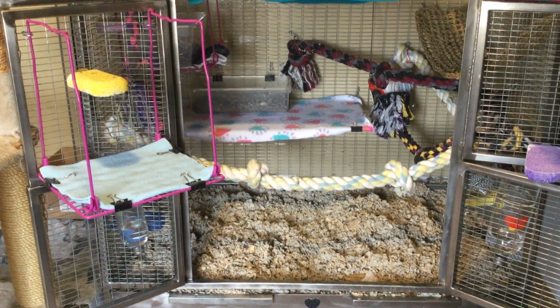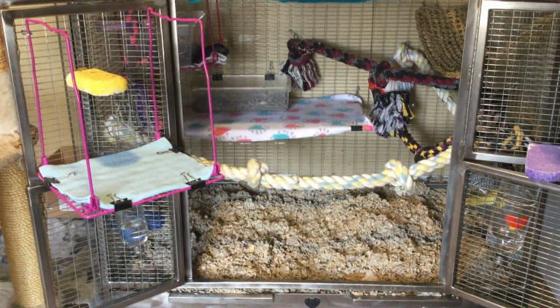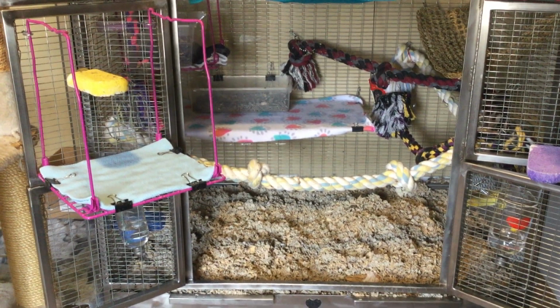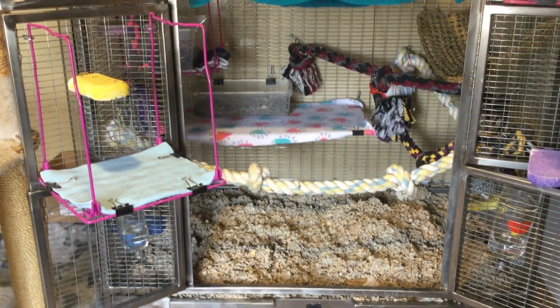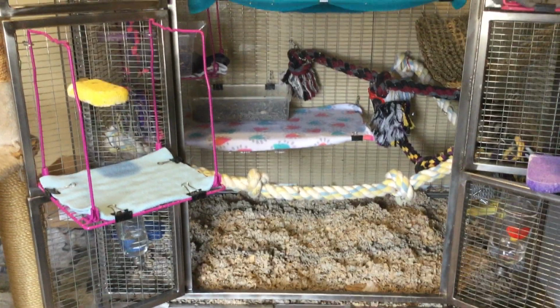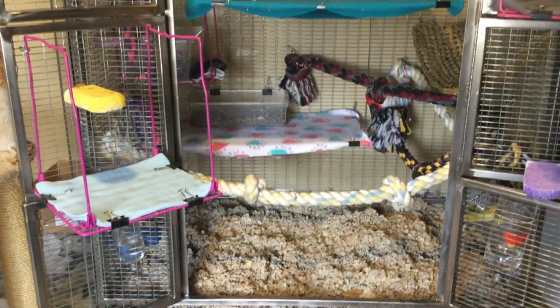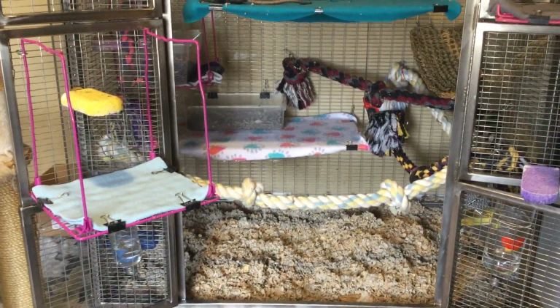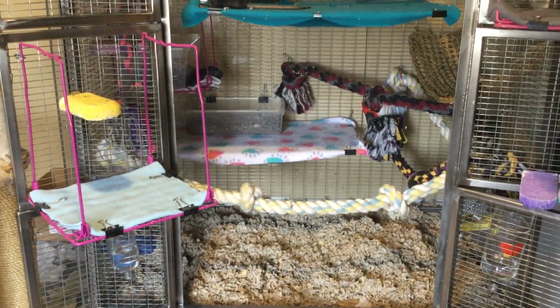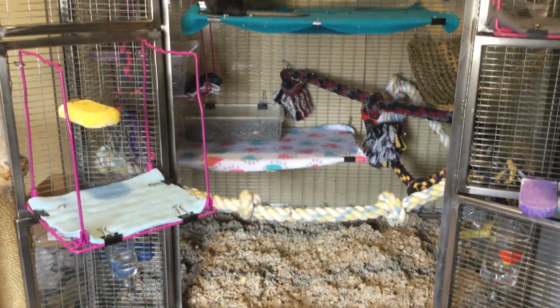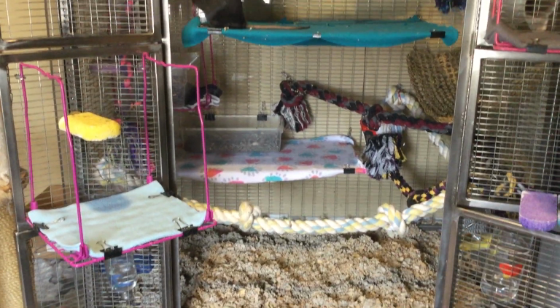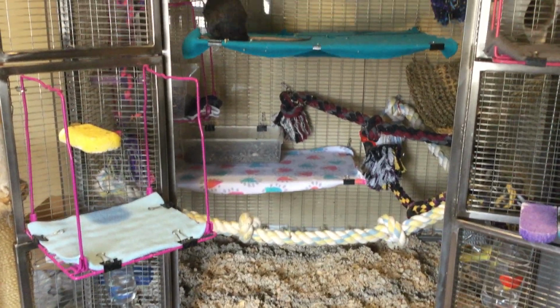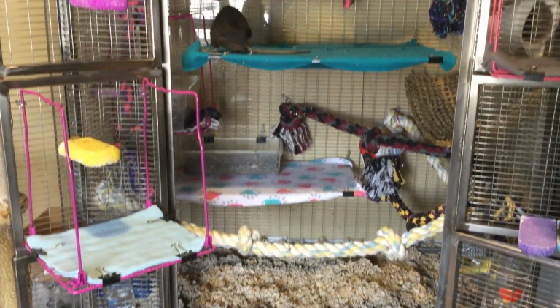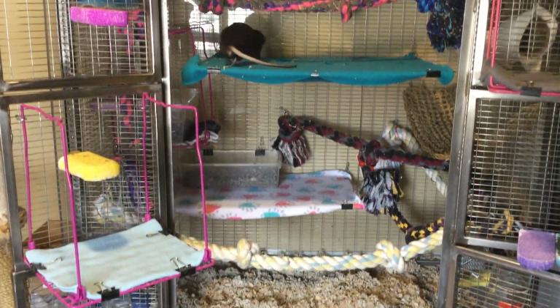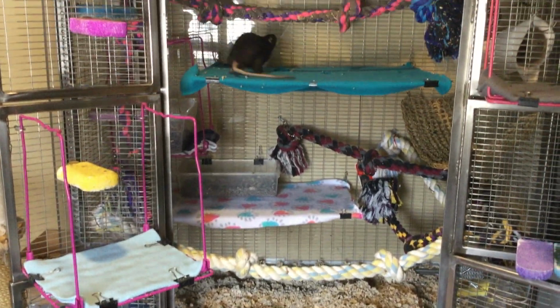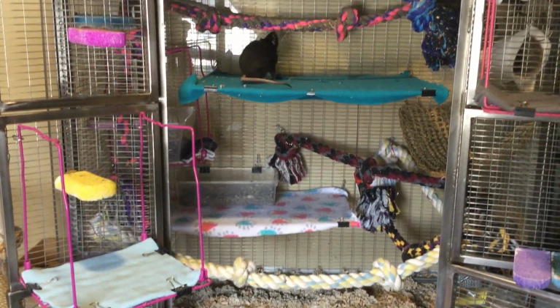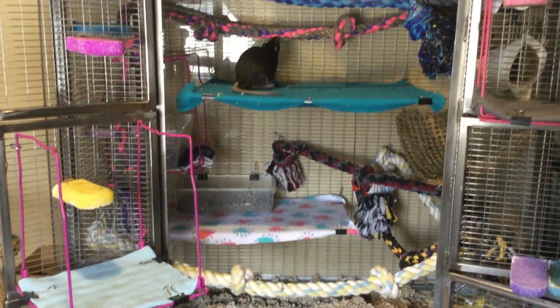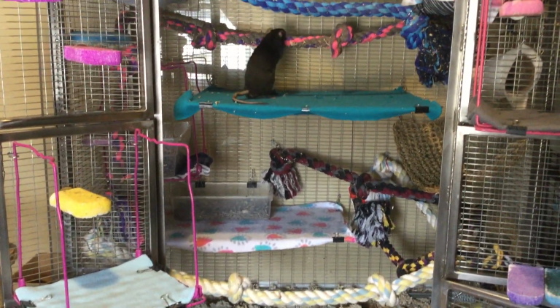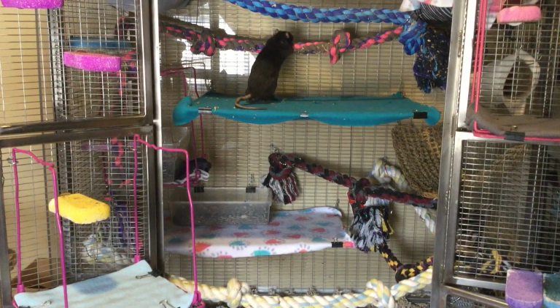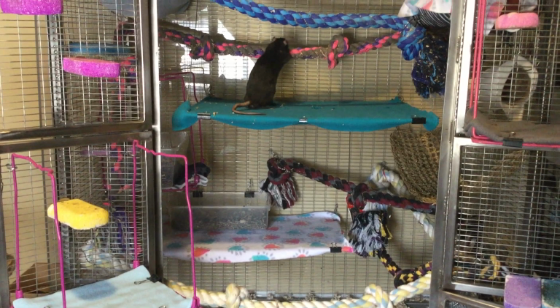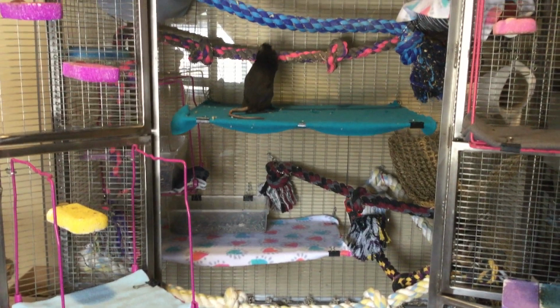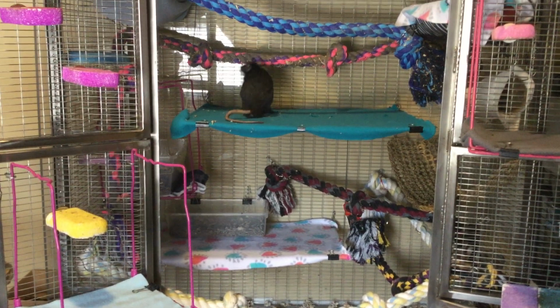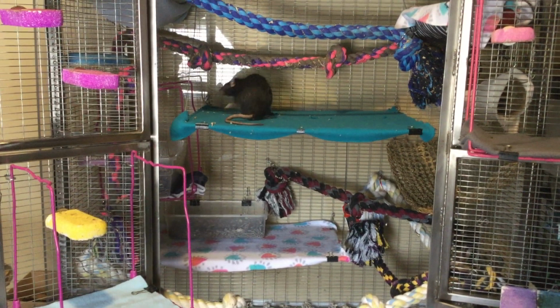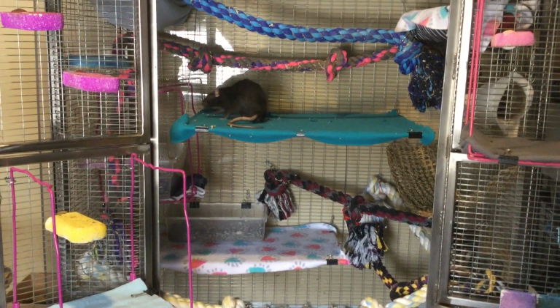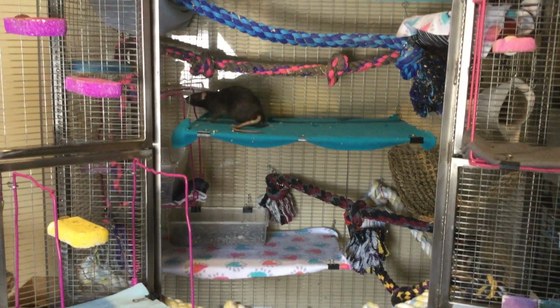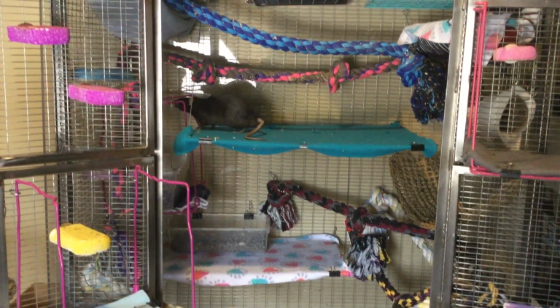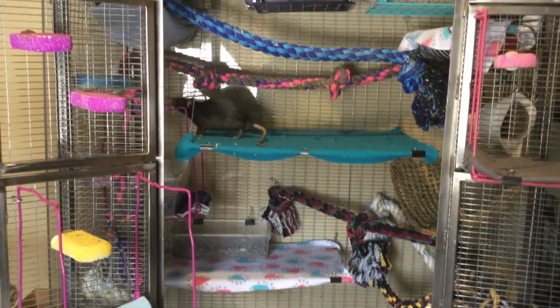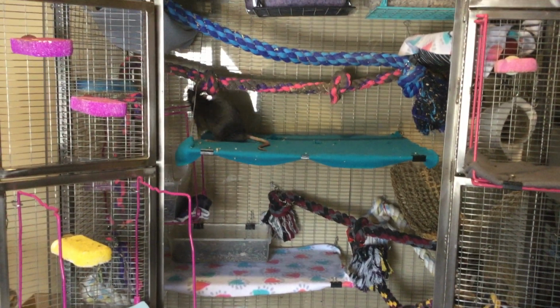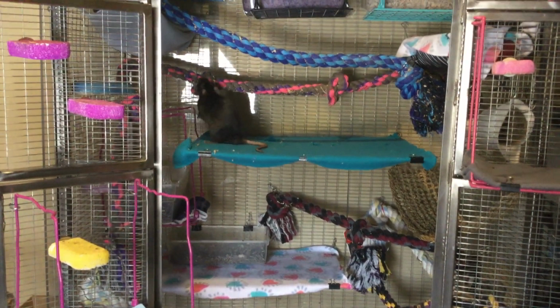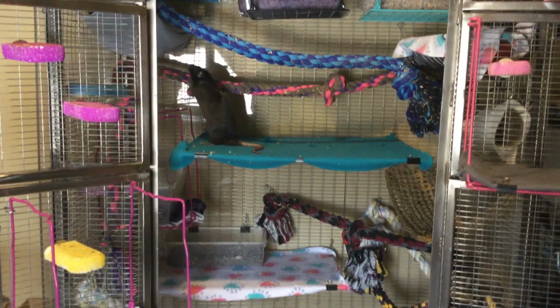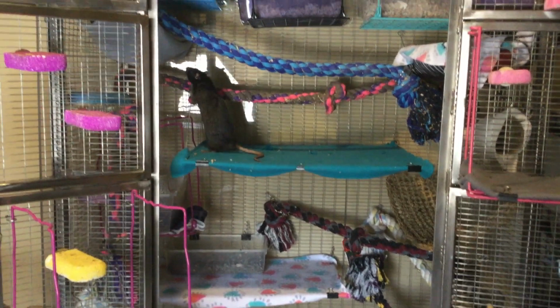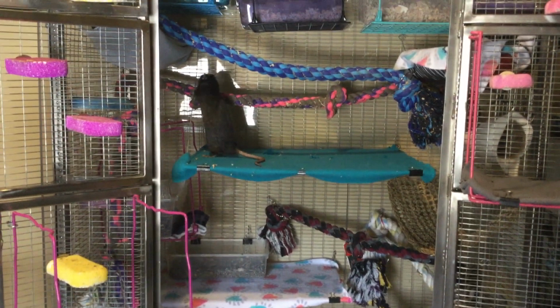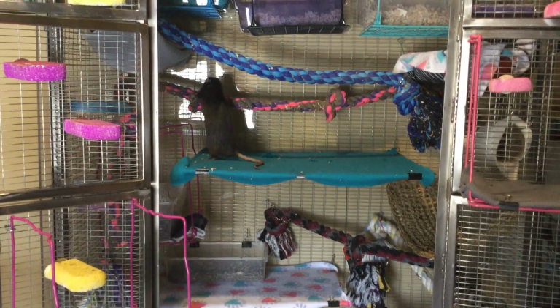I have a tour of my rat cage. There's Mocha.